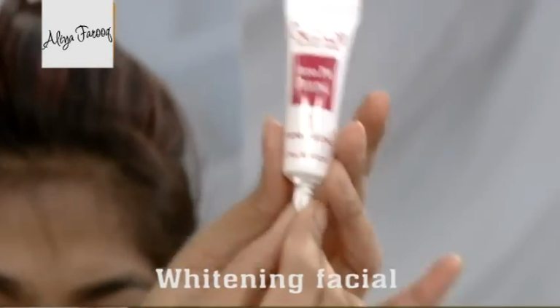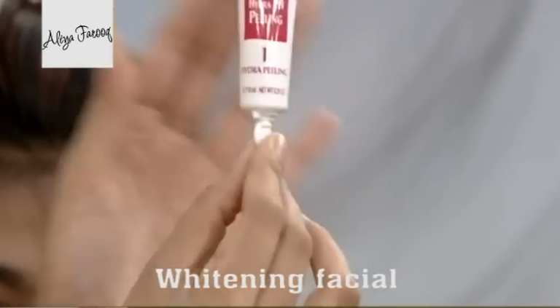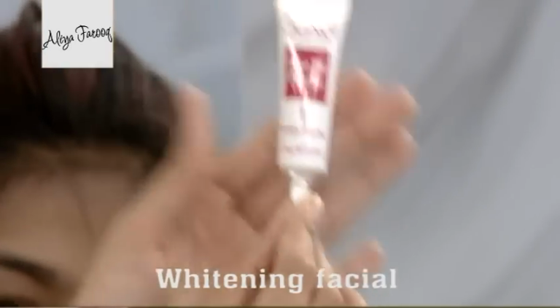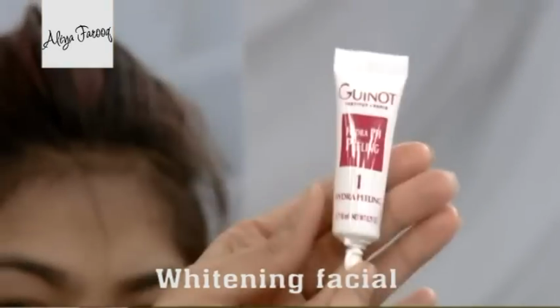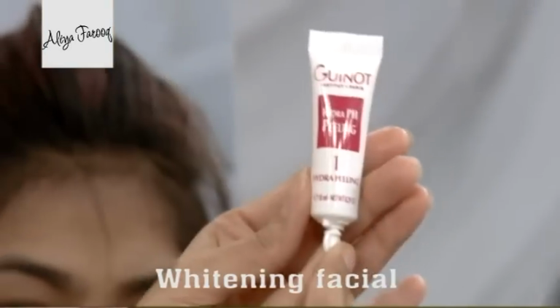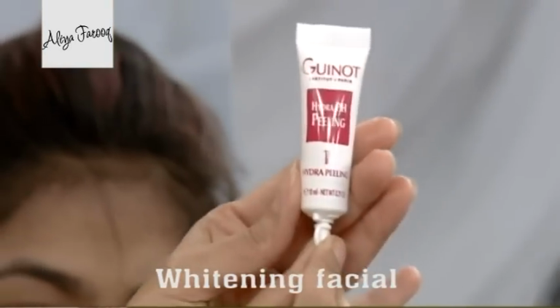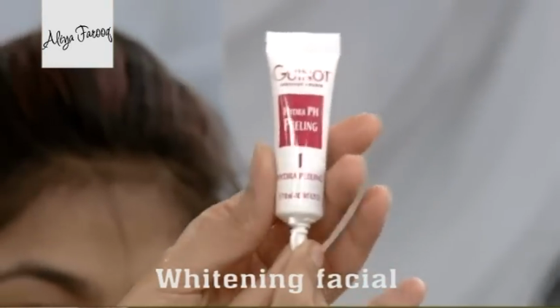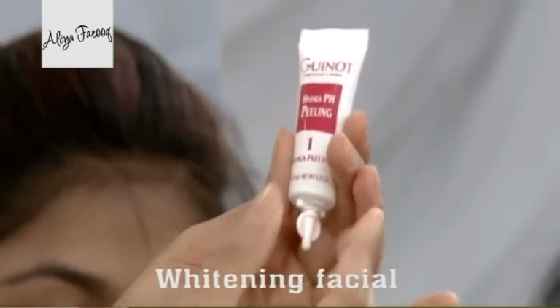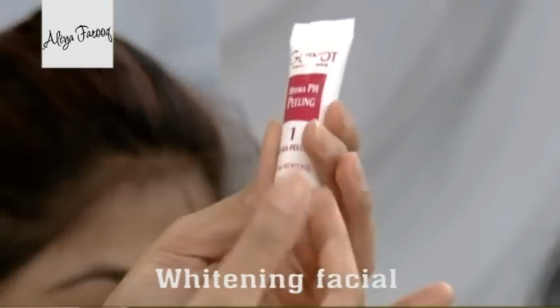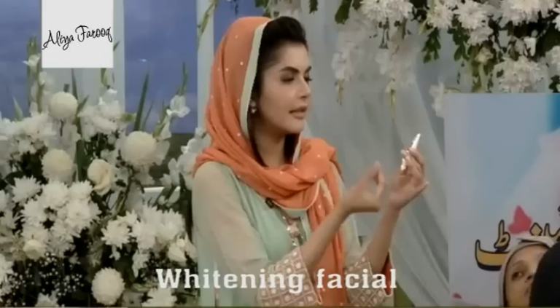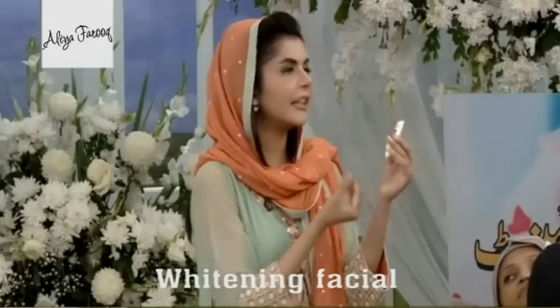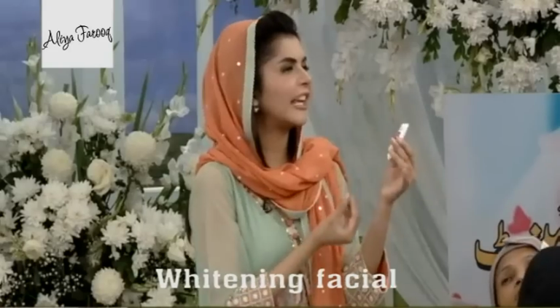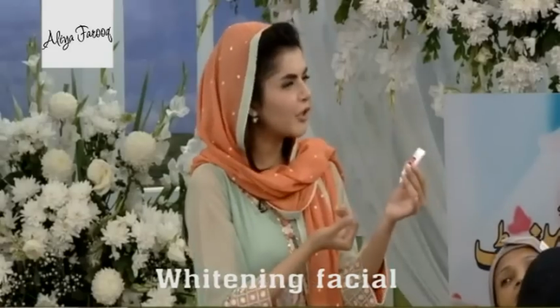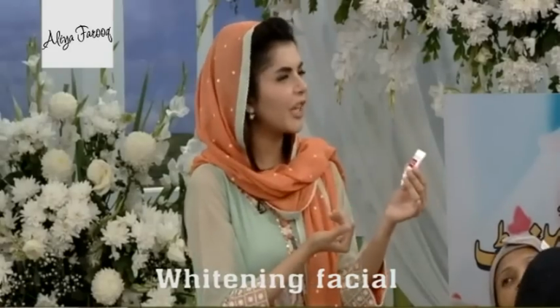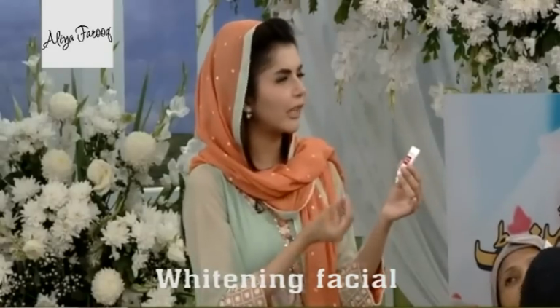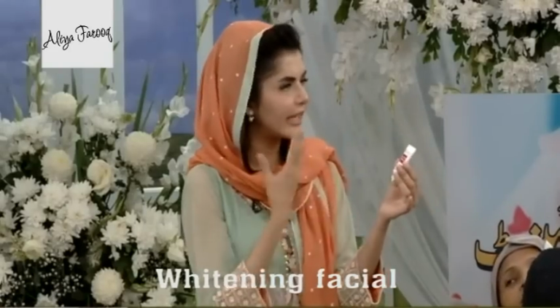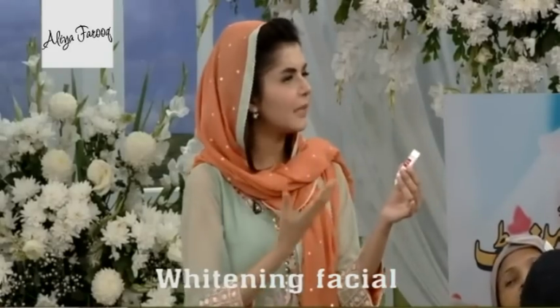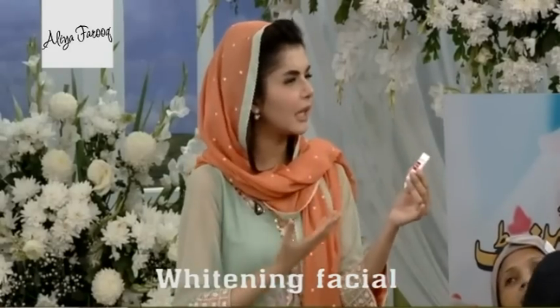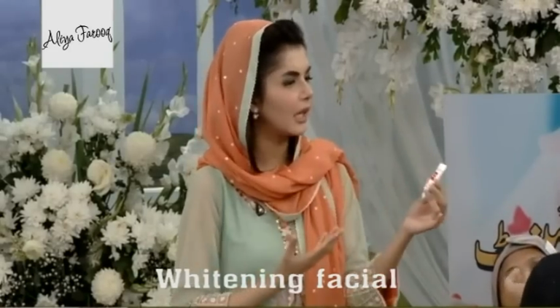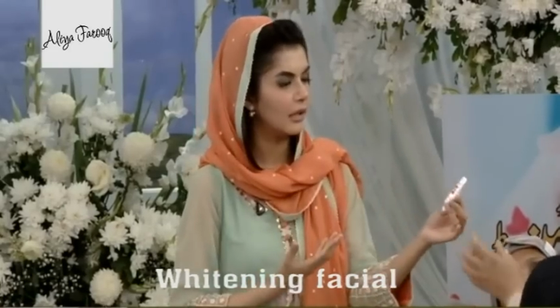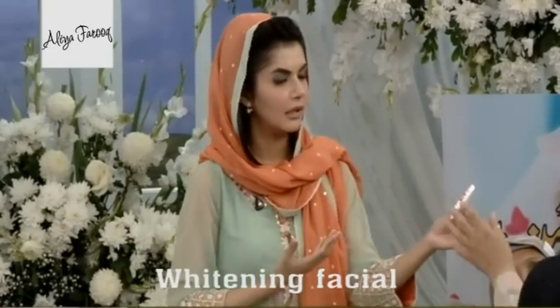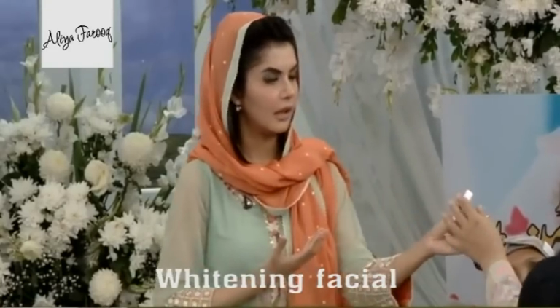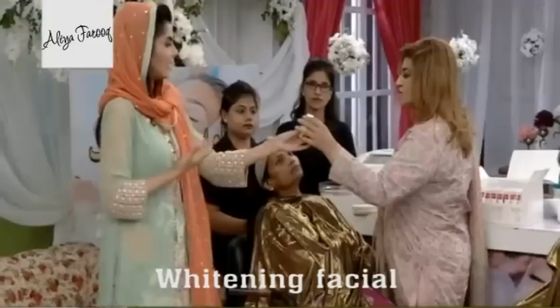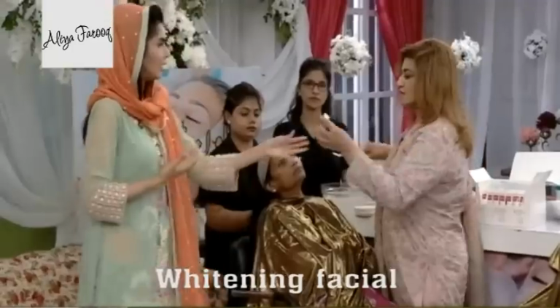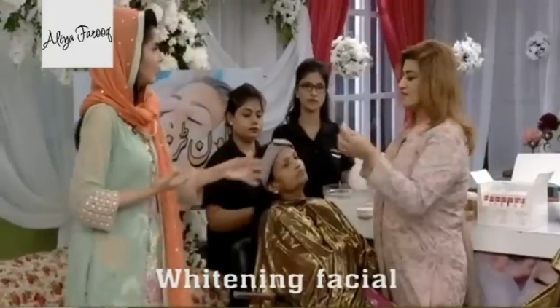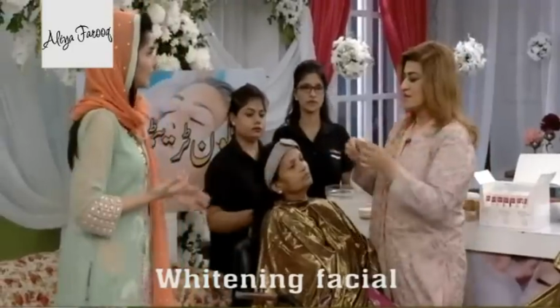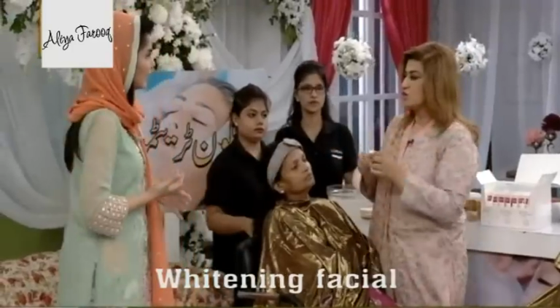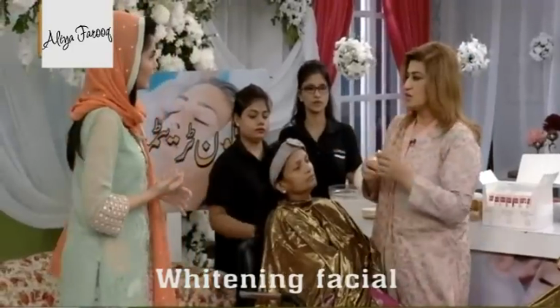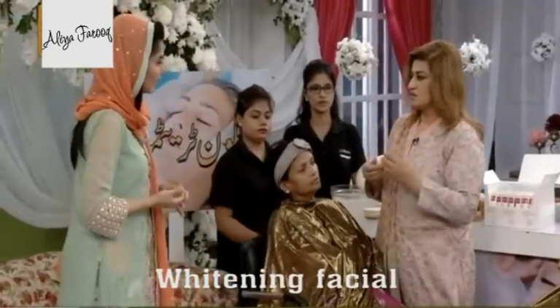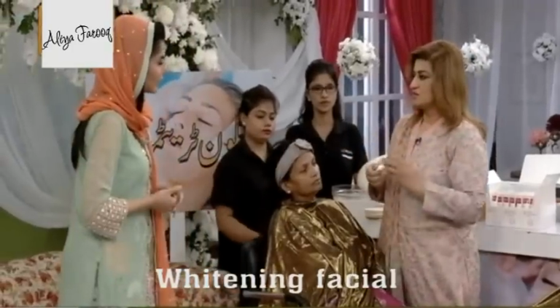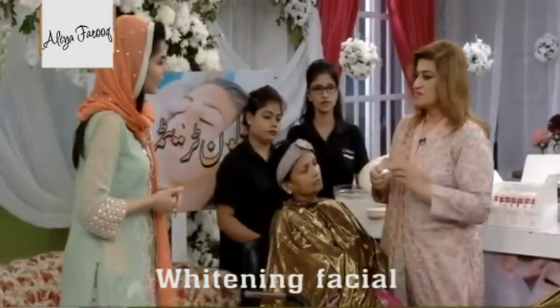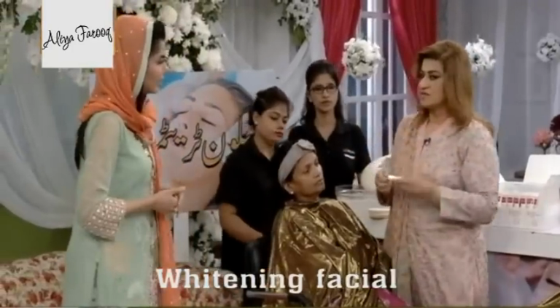The peel — we will put it on the face. What is the texture? Let's open it. This is an orange gel.